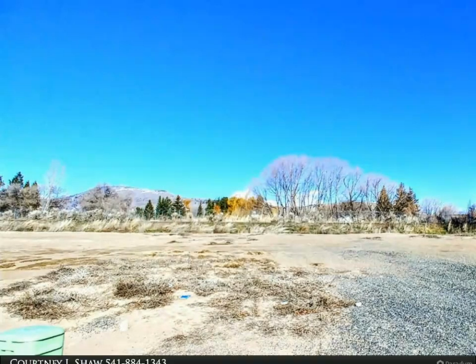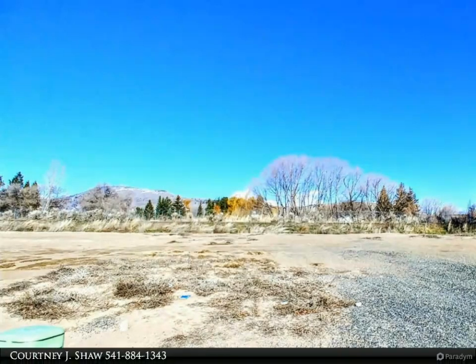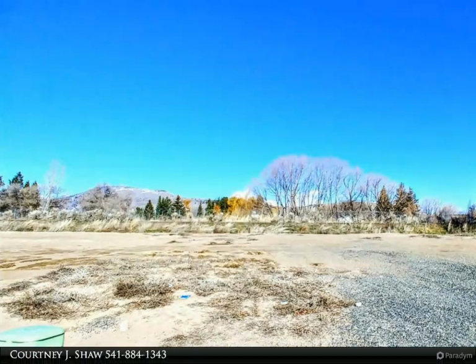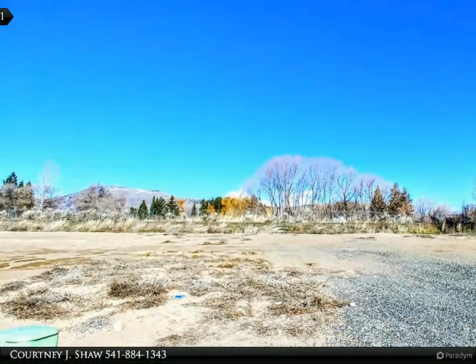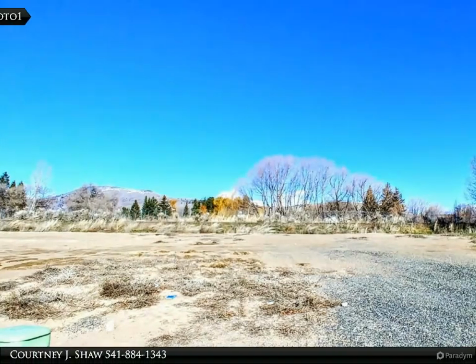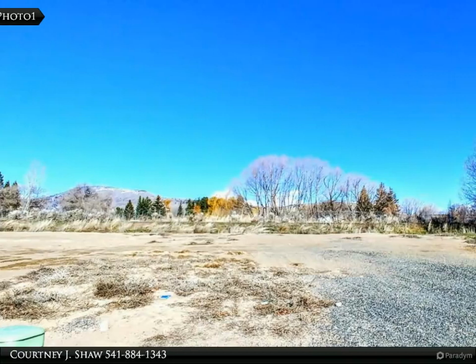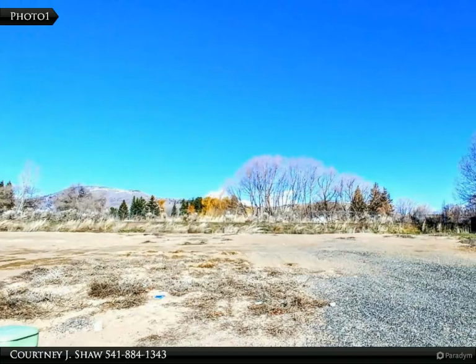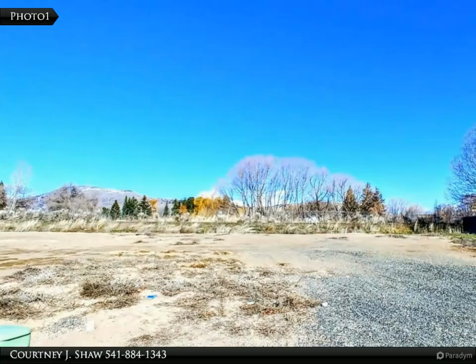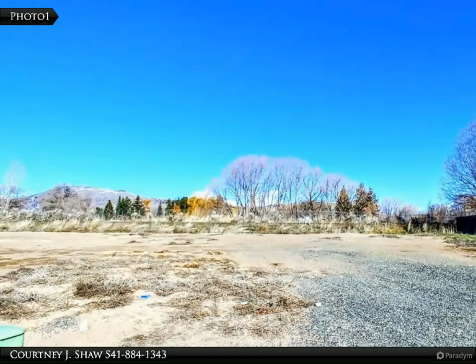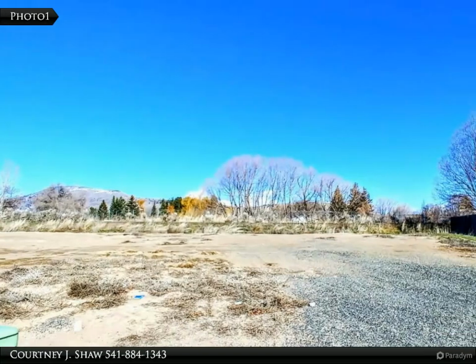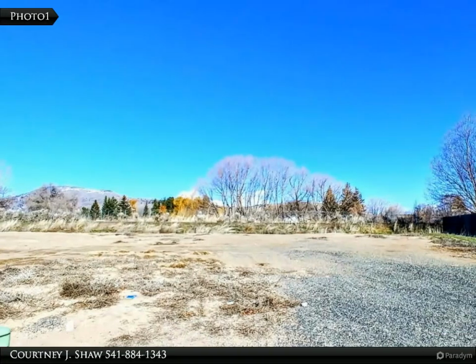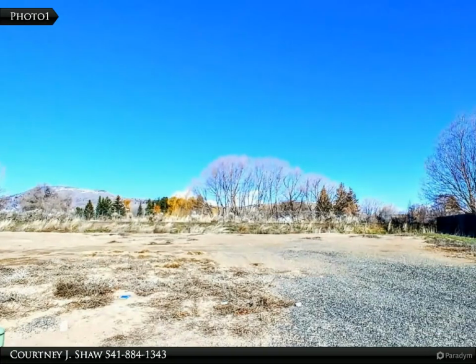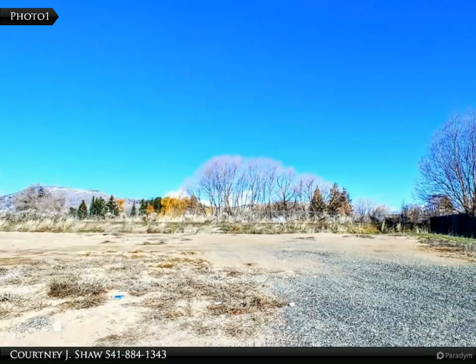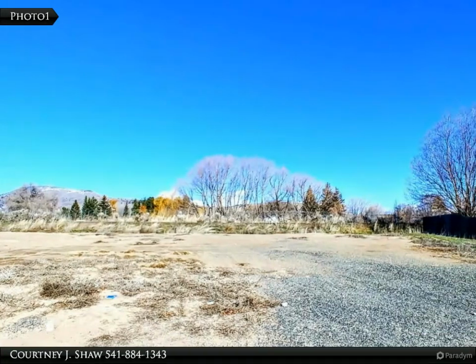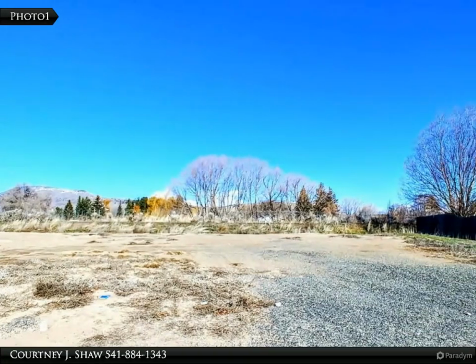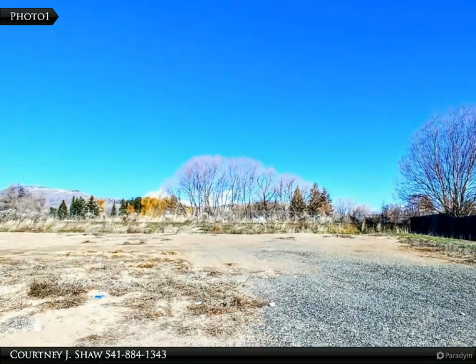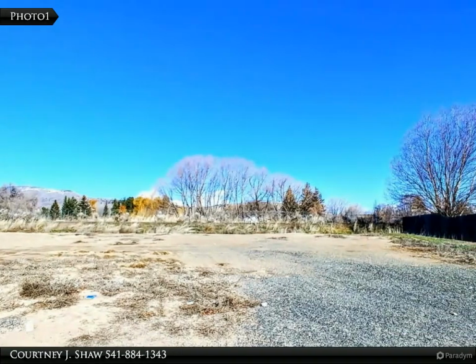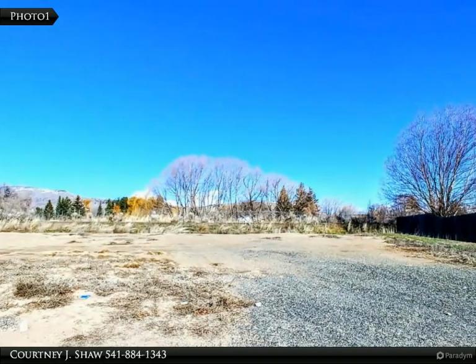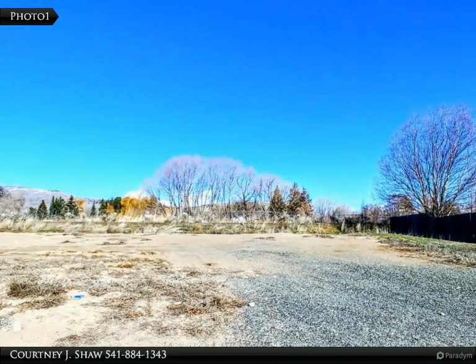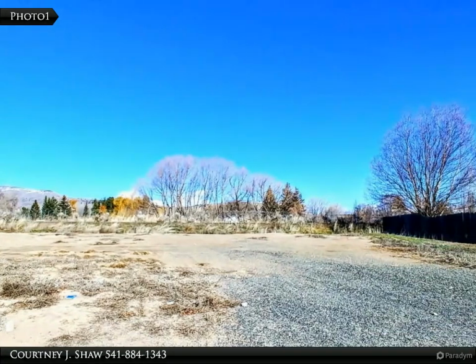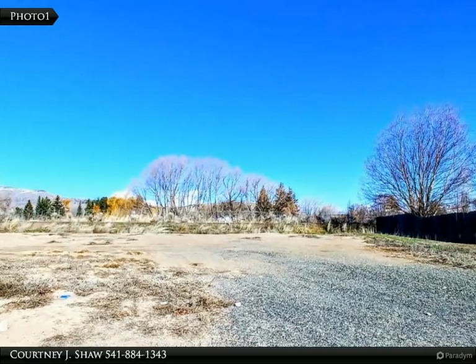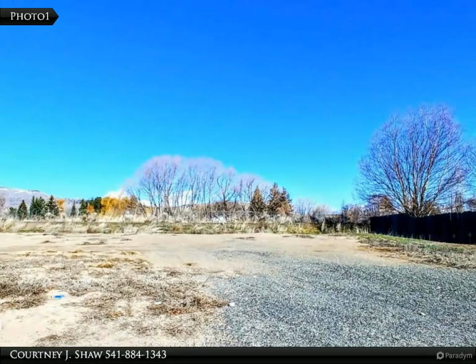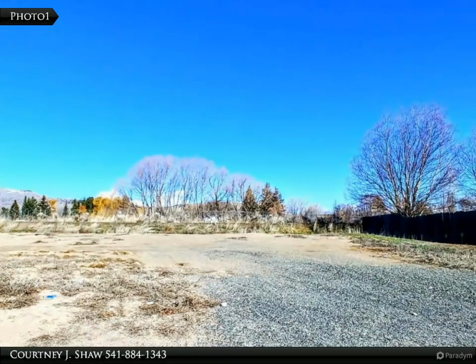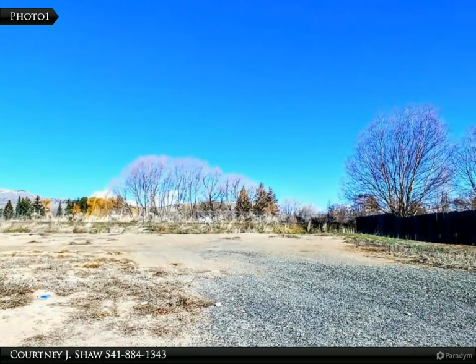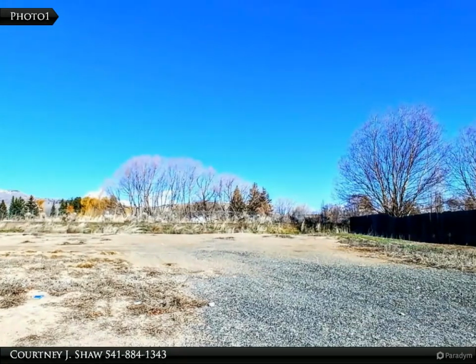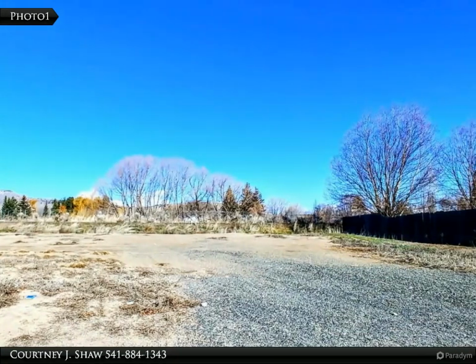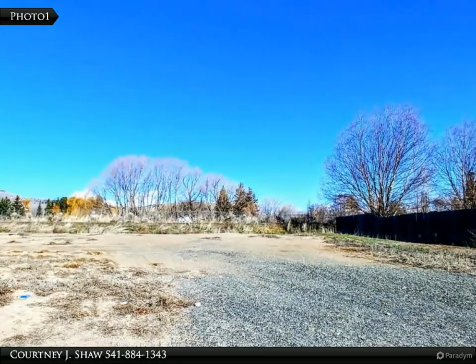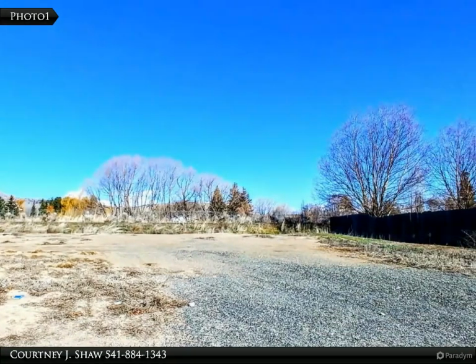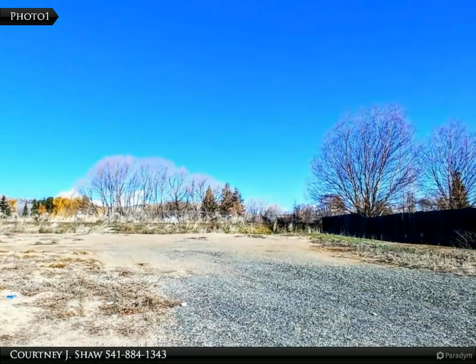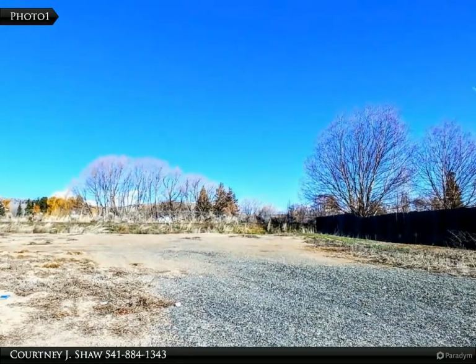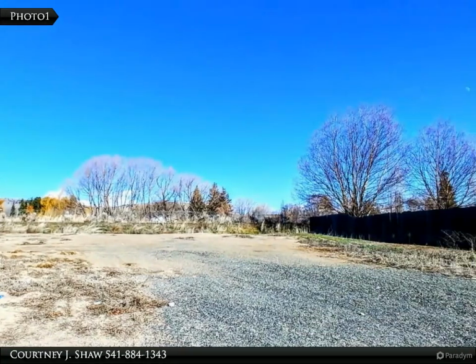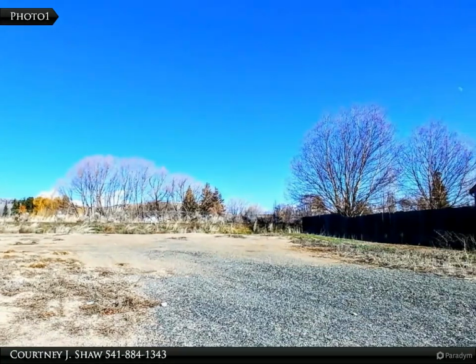This Coldwell Banker-Hallman Premier Realty property video is presented by Courtney J. Shaw.